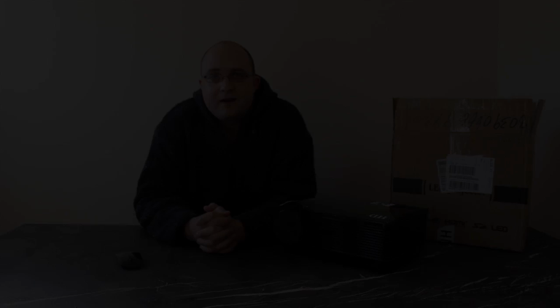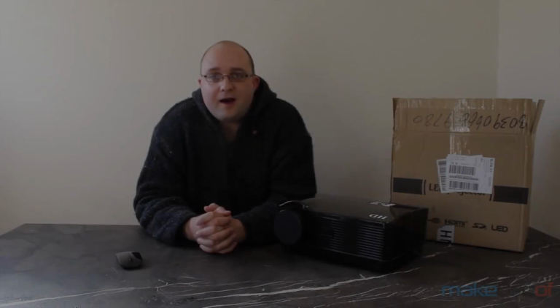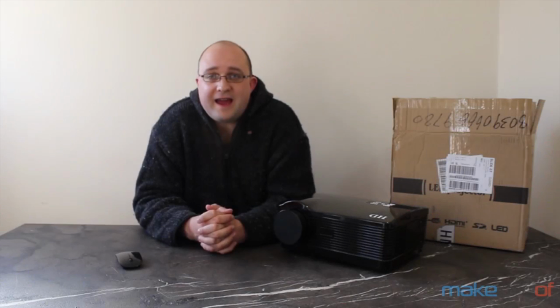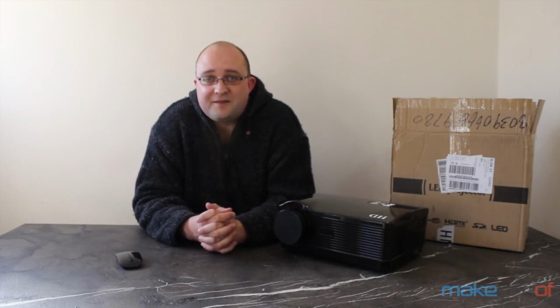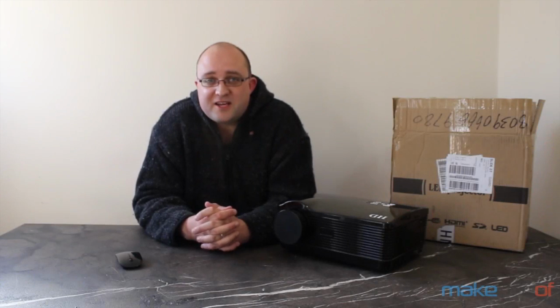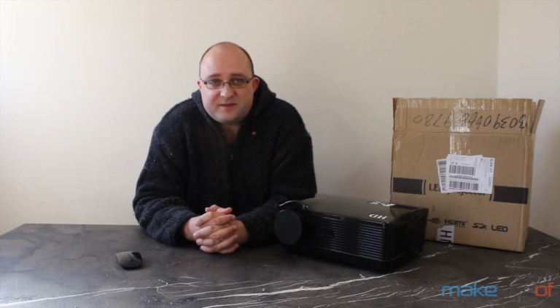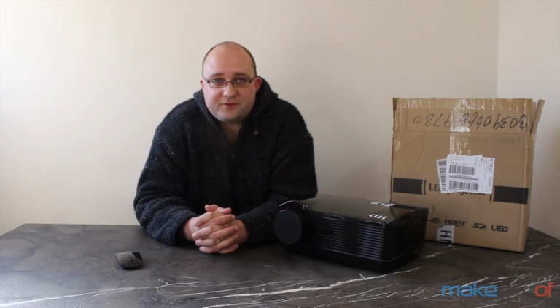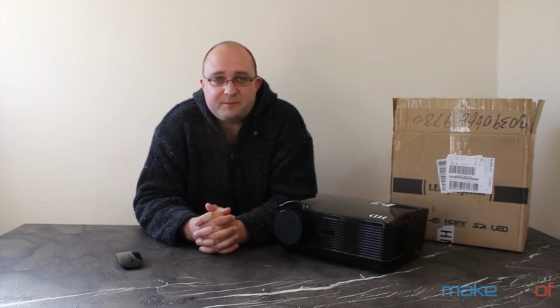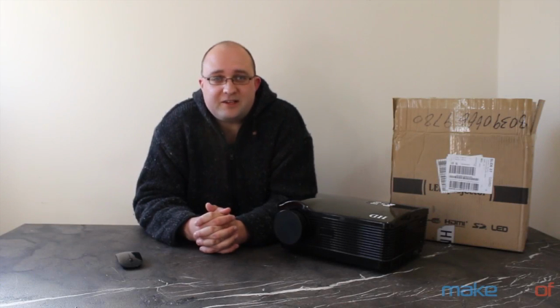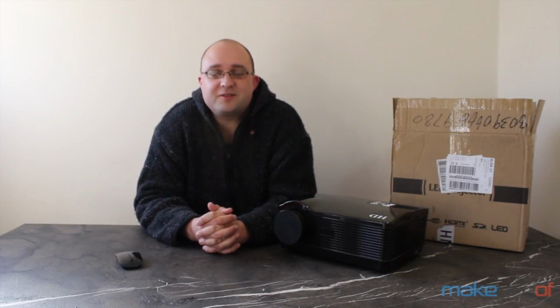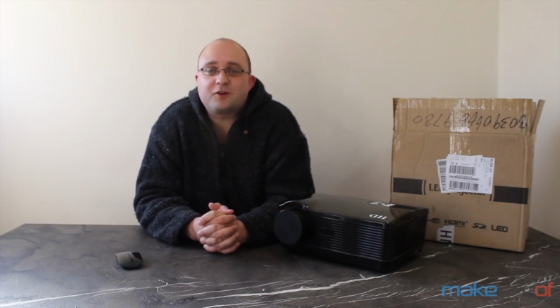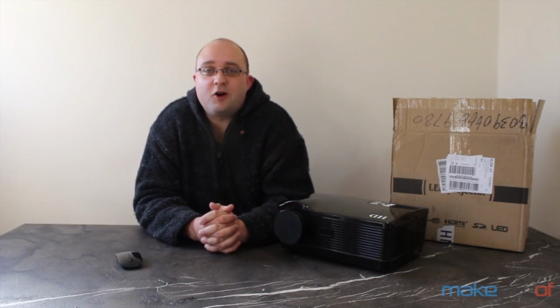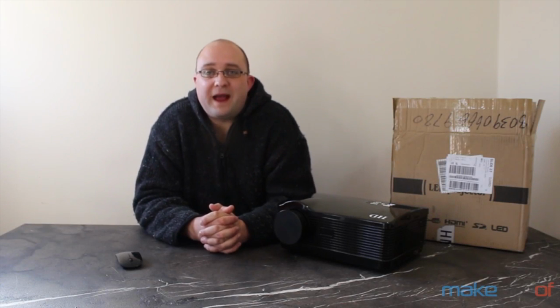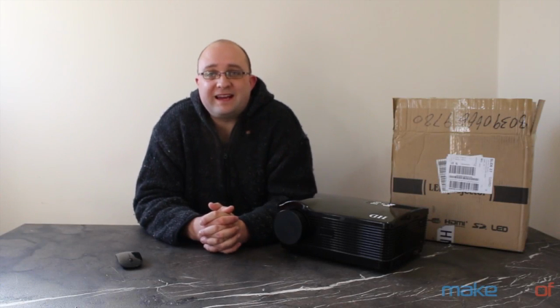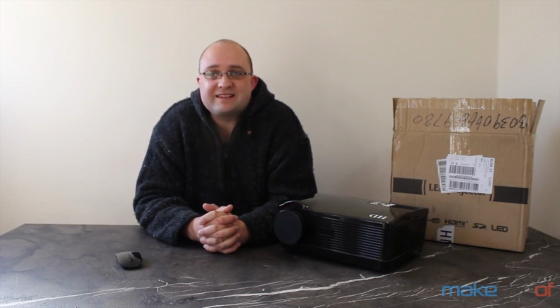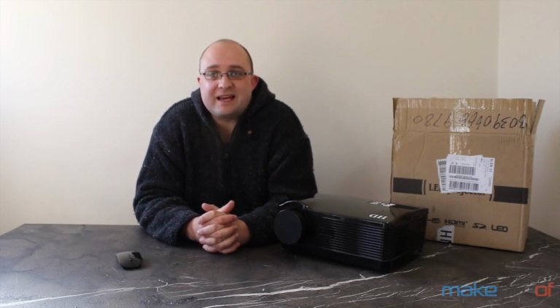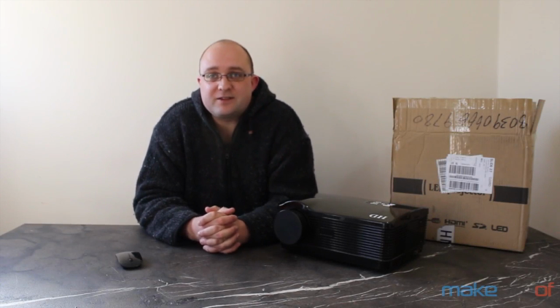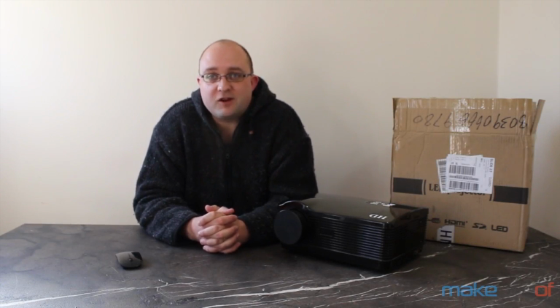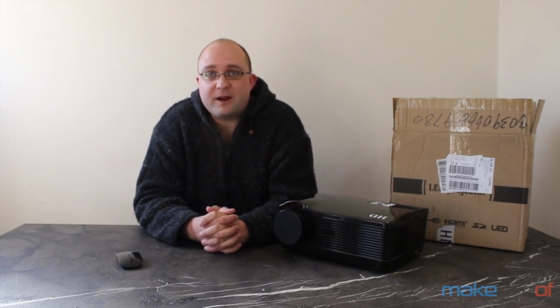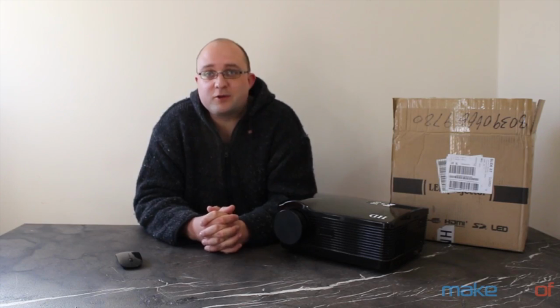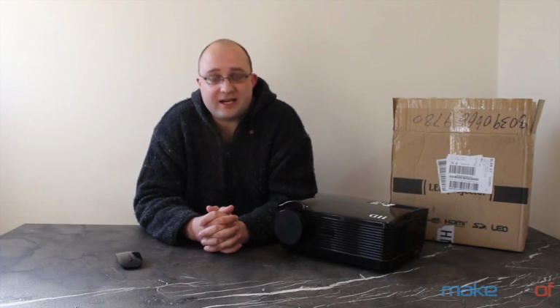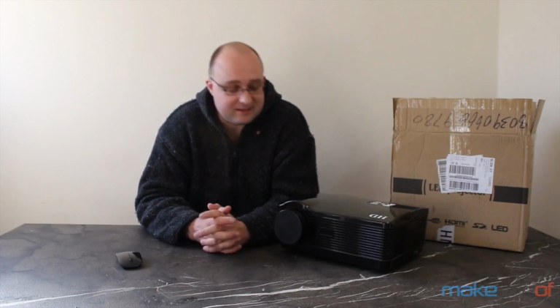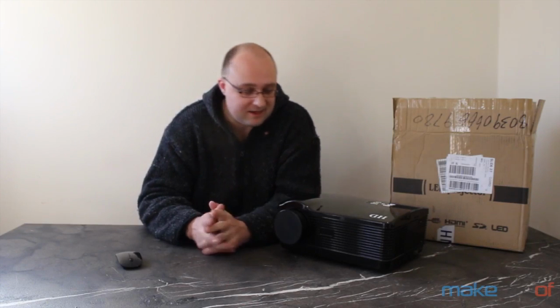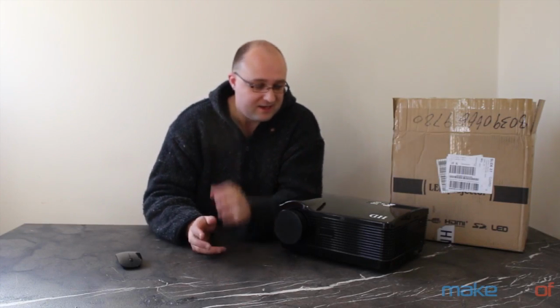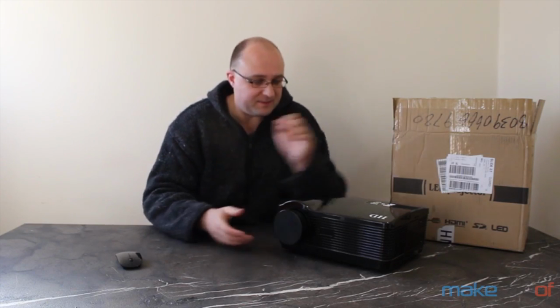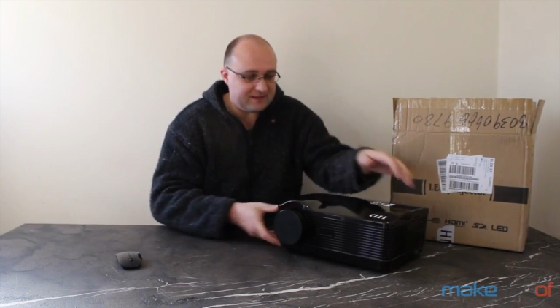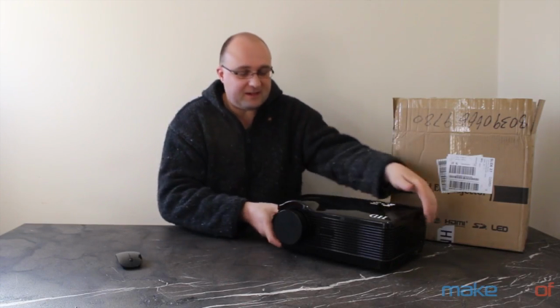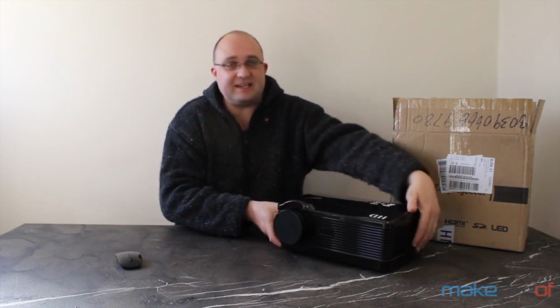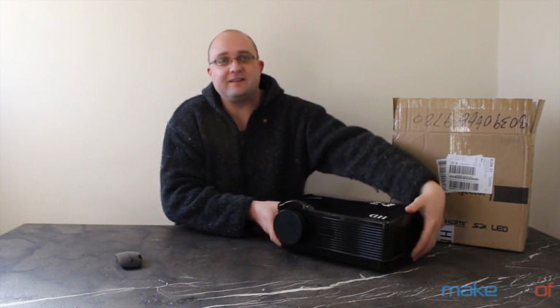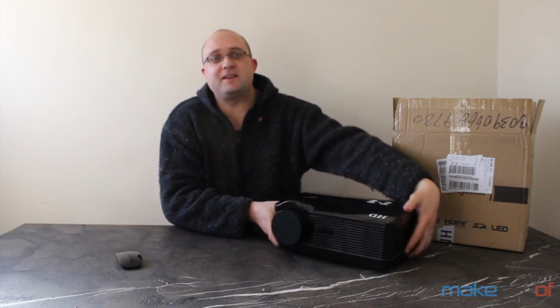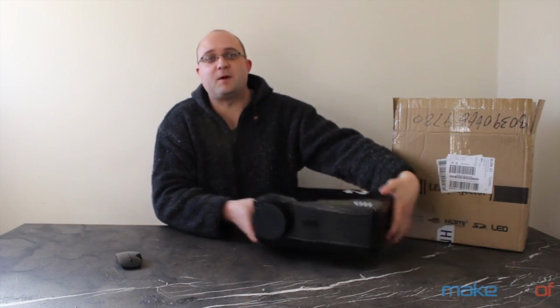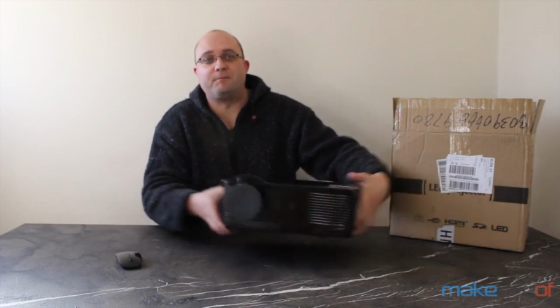Hi, I'm James Bruth from makeuseof.com, and today we're talking about projectors, specifically this one.